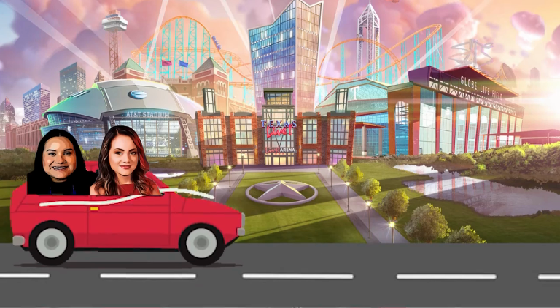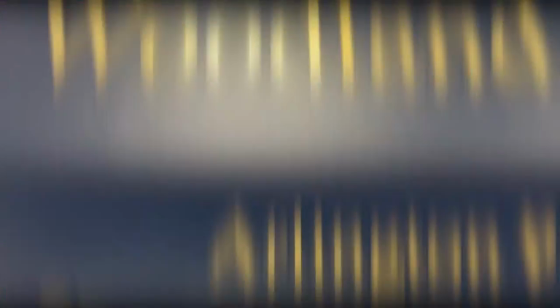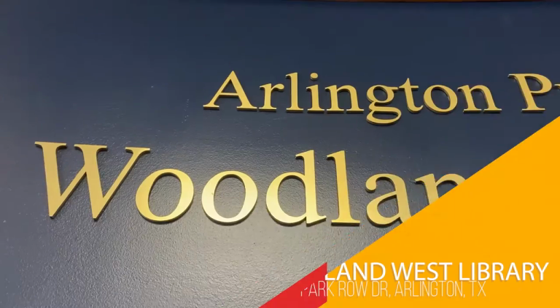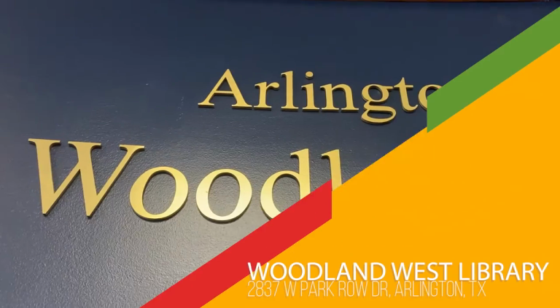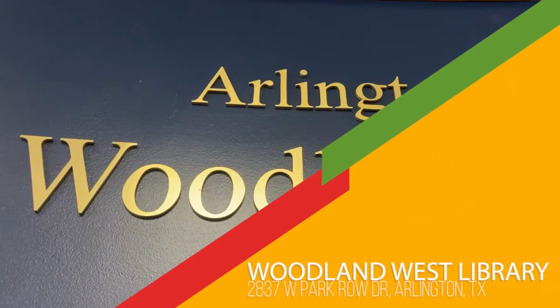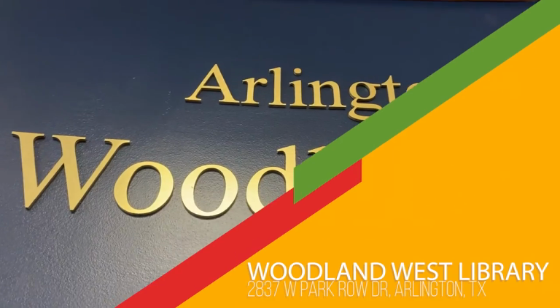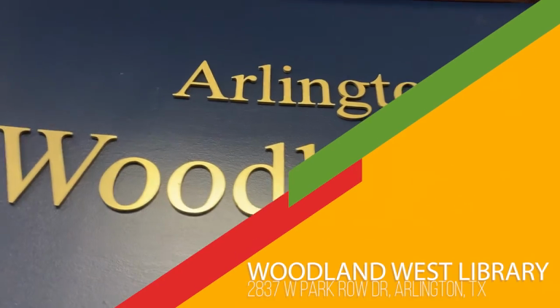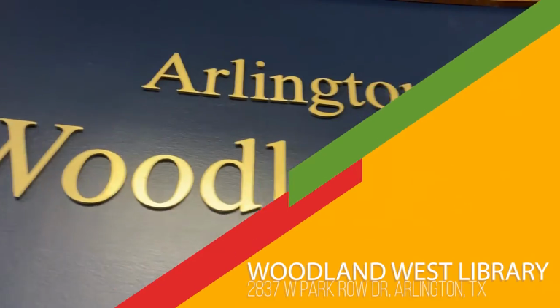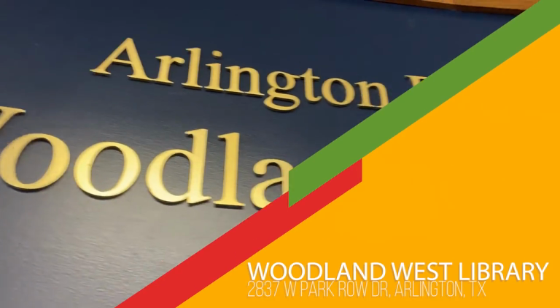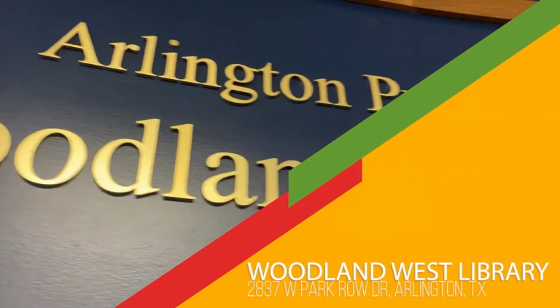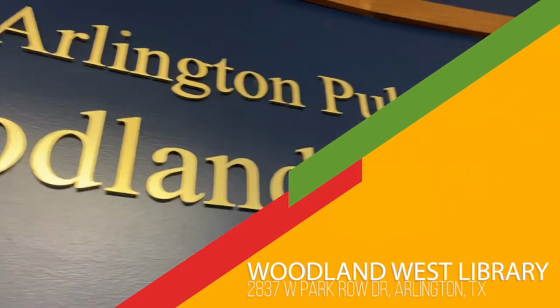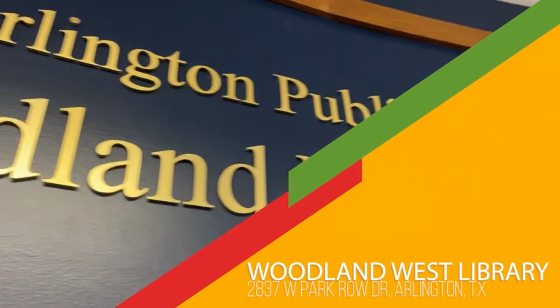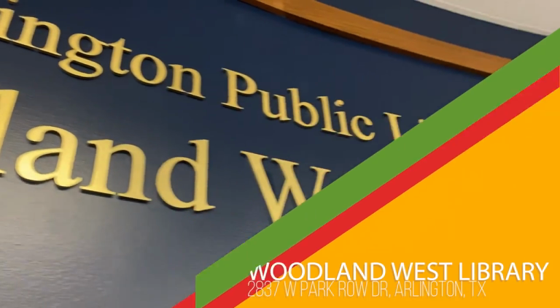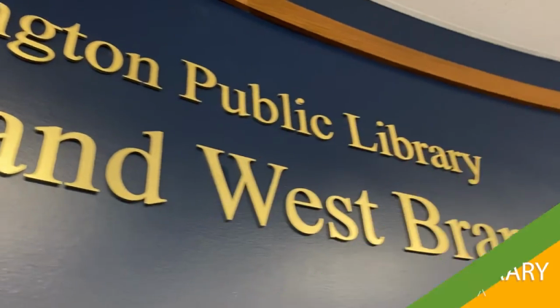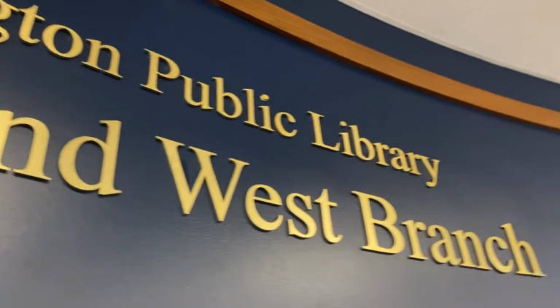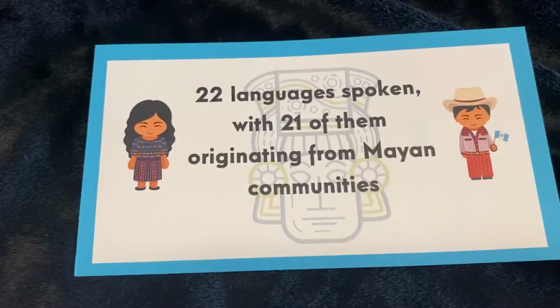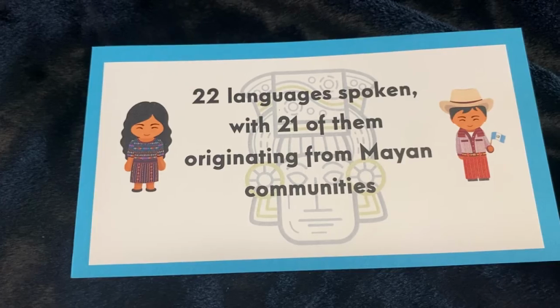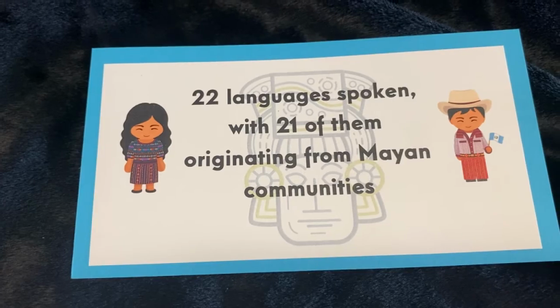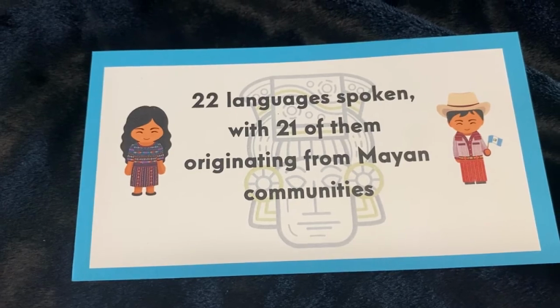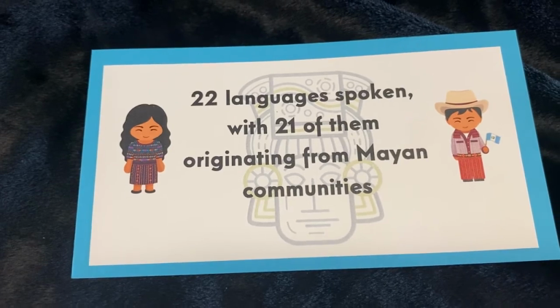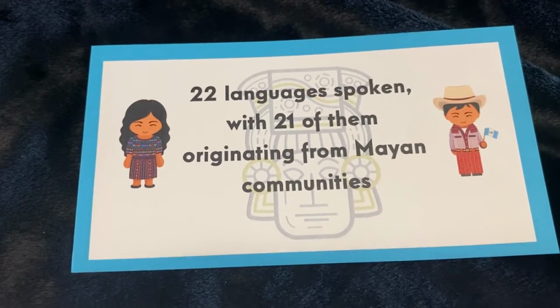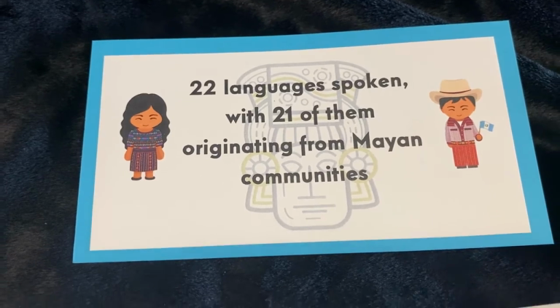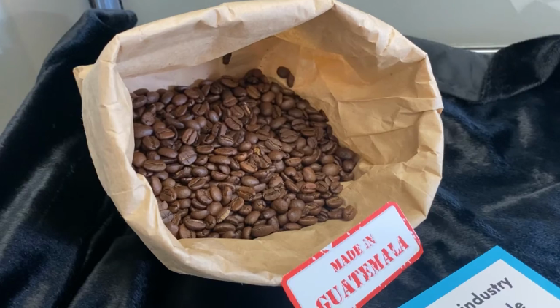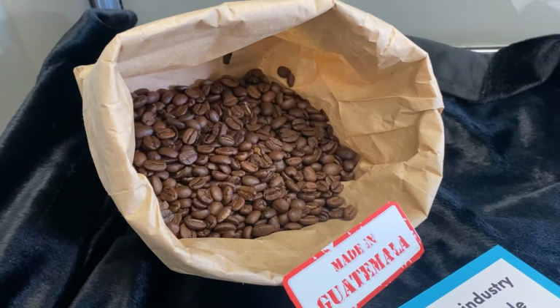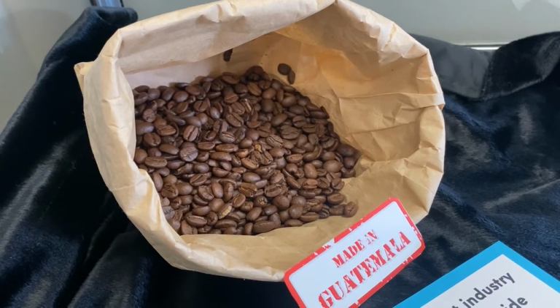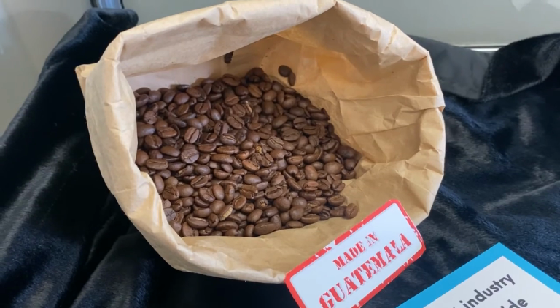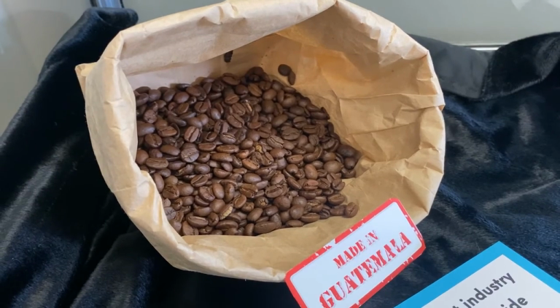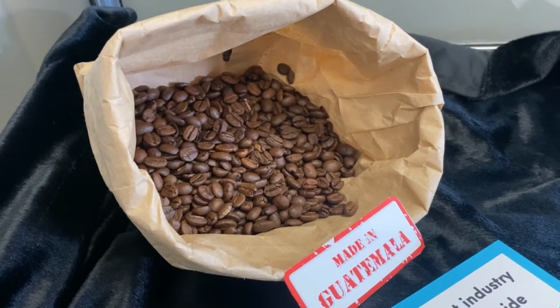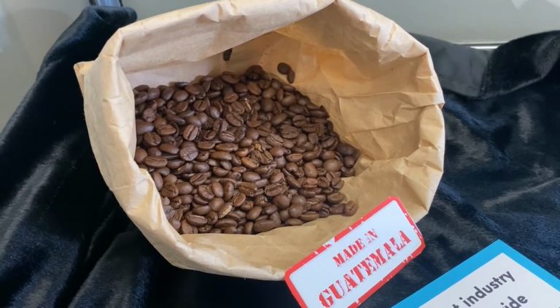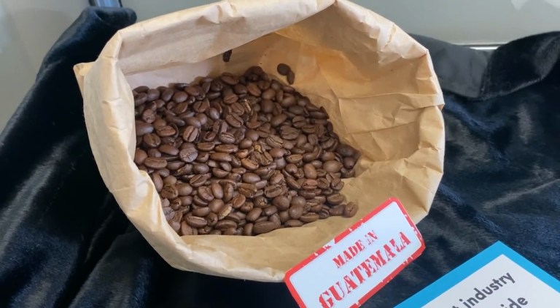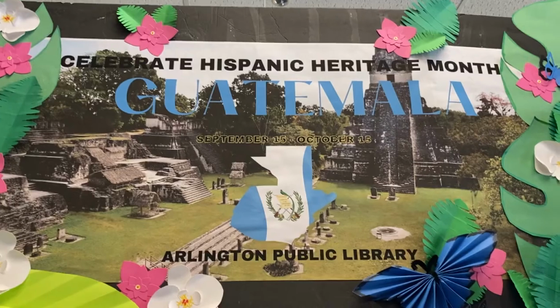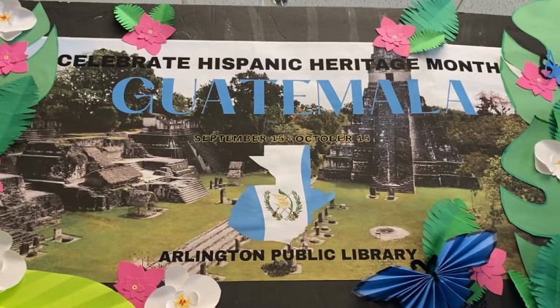We made it to our last stop. We are at the Woodland West Branch where the country is Guatemala.